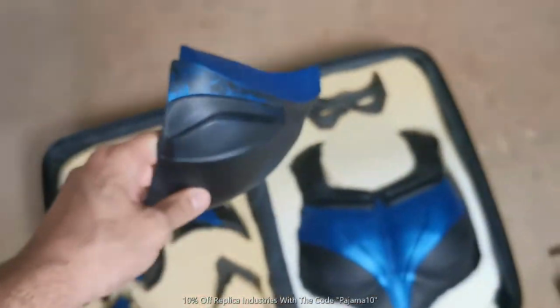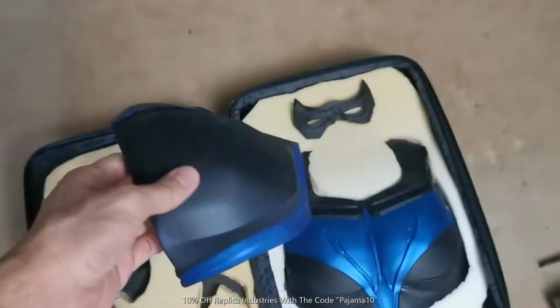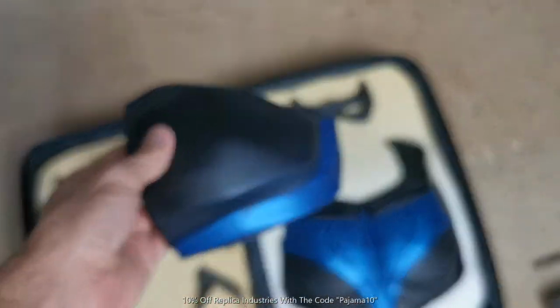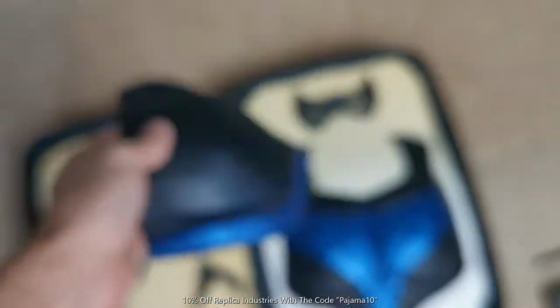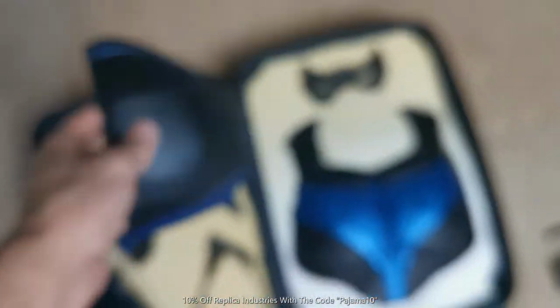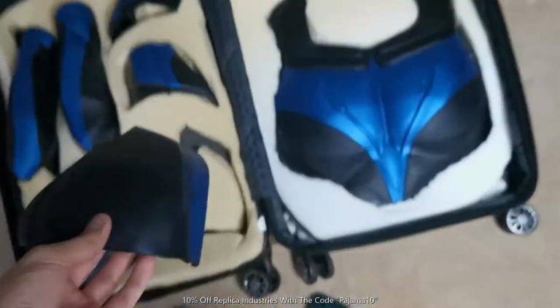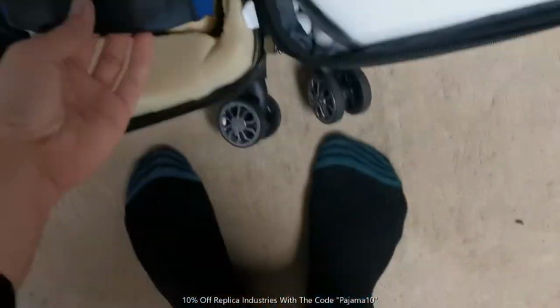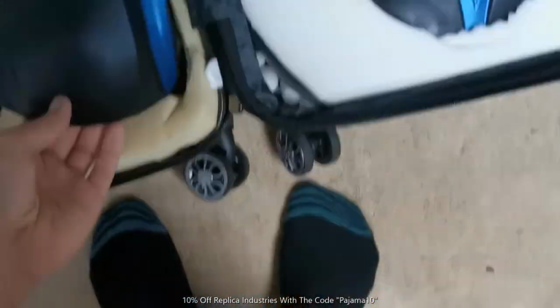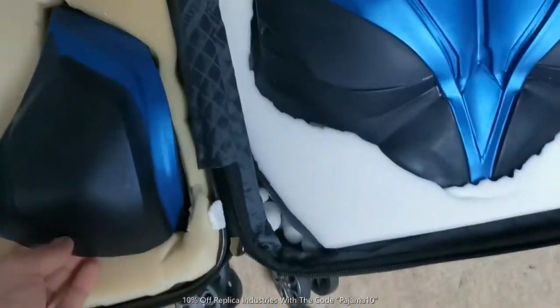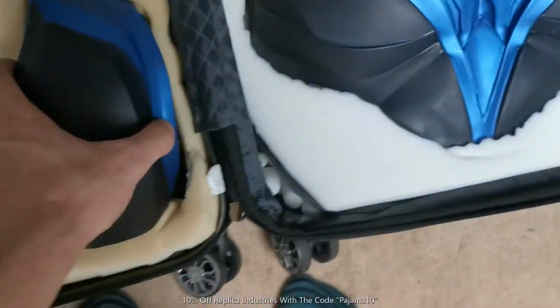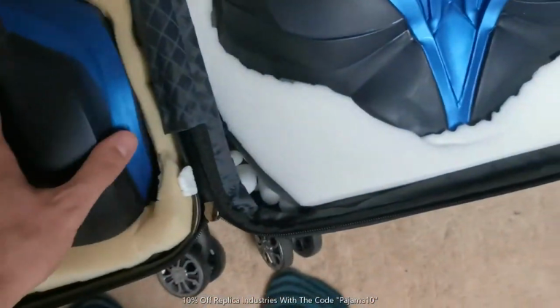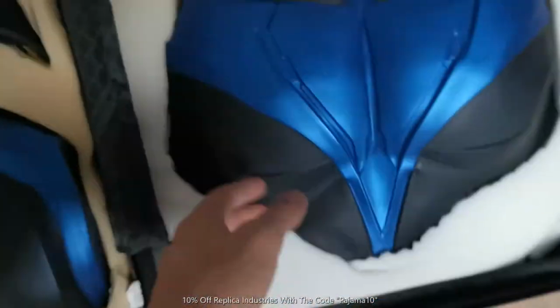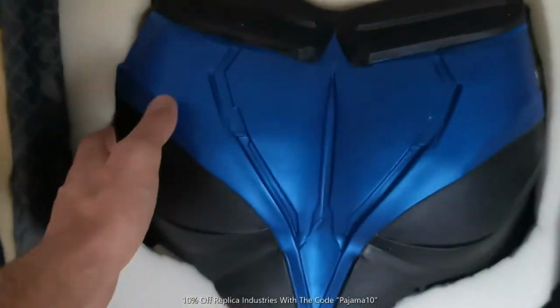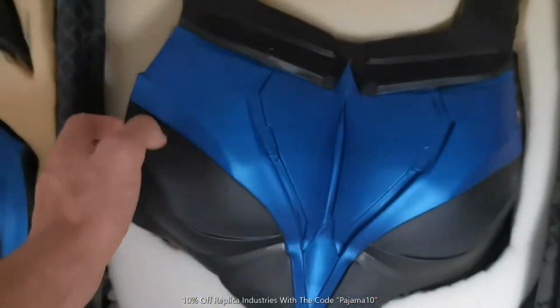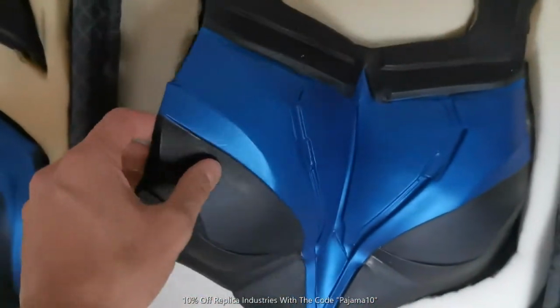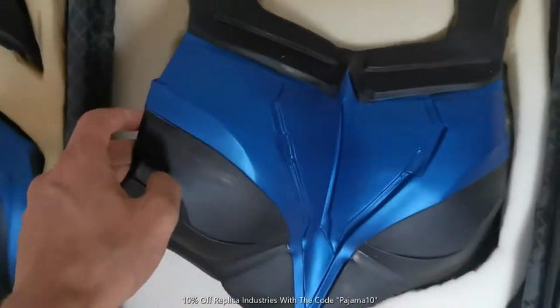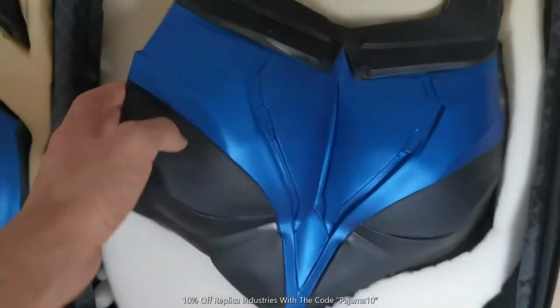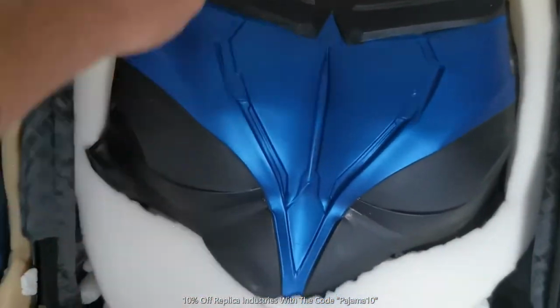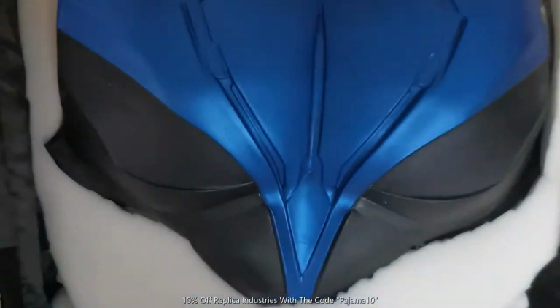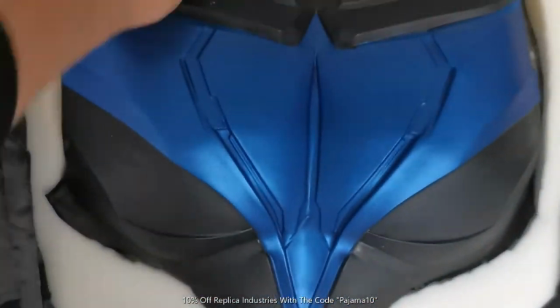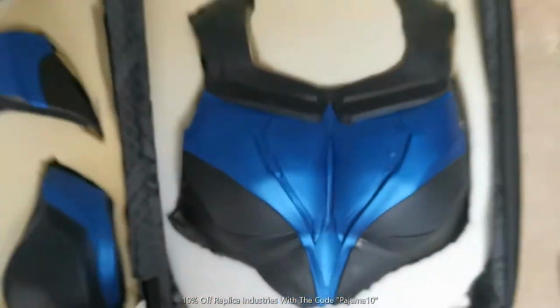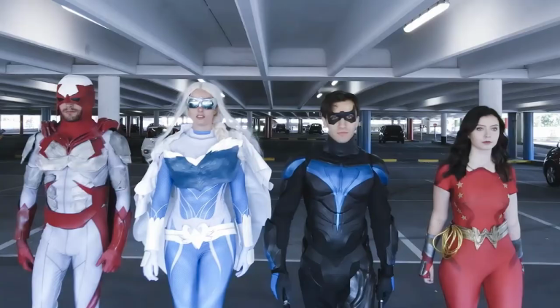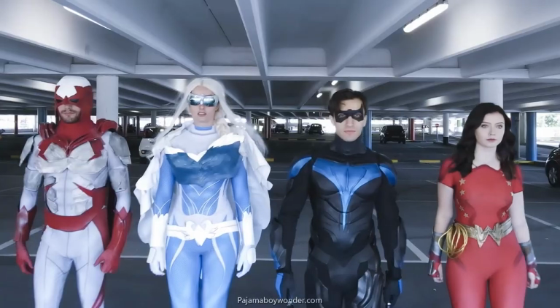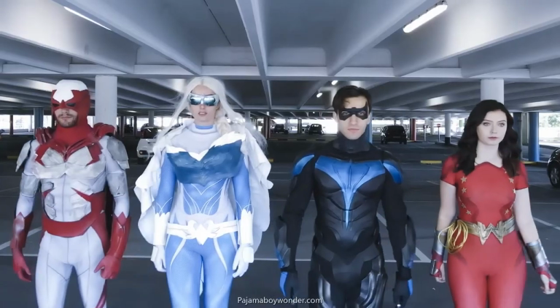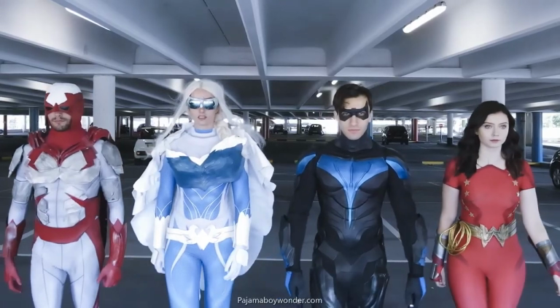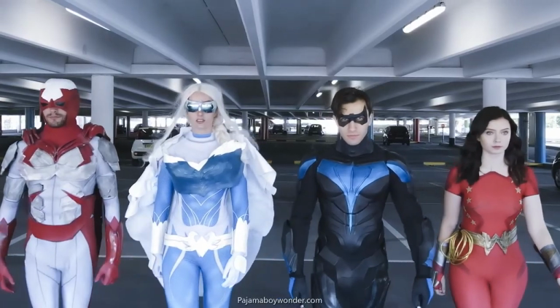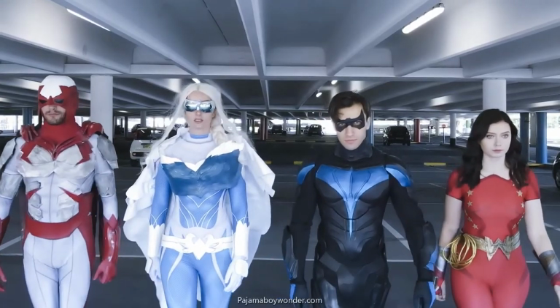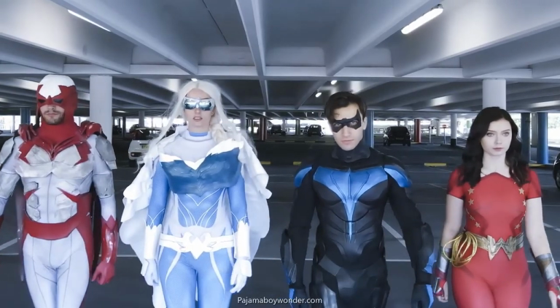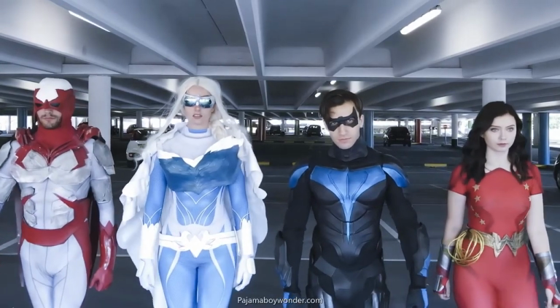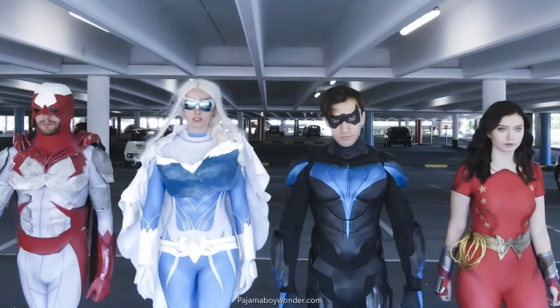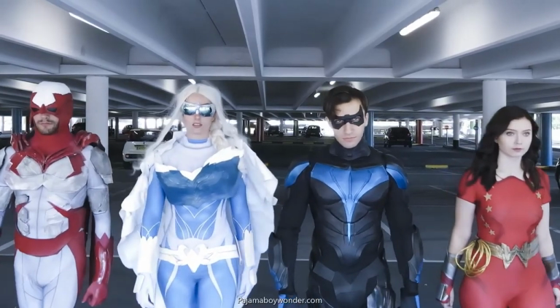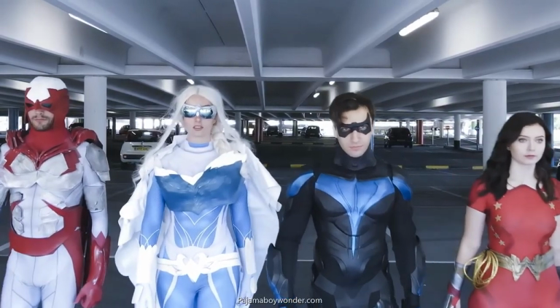If you want to get something like this yourself, it's from Replica Industries — message them and get 10% off with the code PAJAMA10. Thanks for watching.